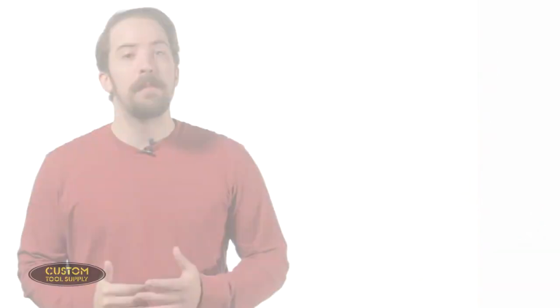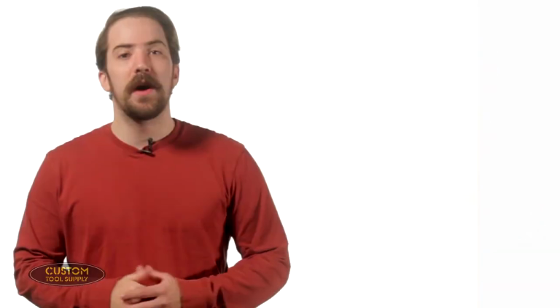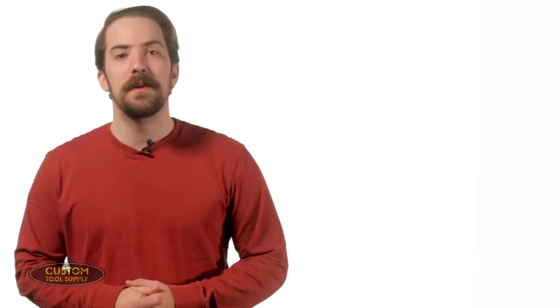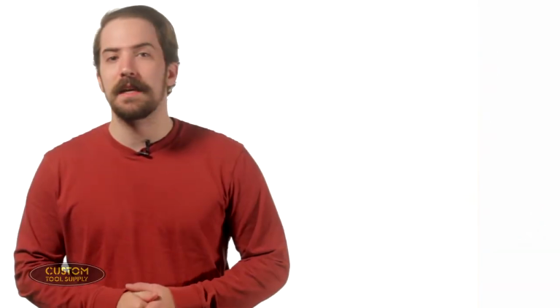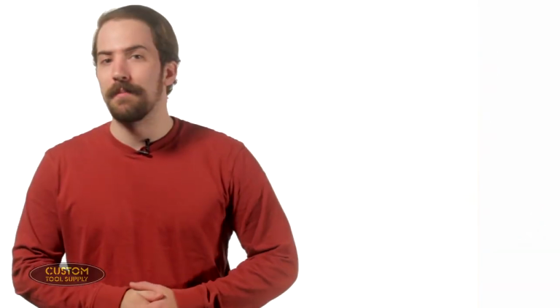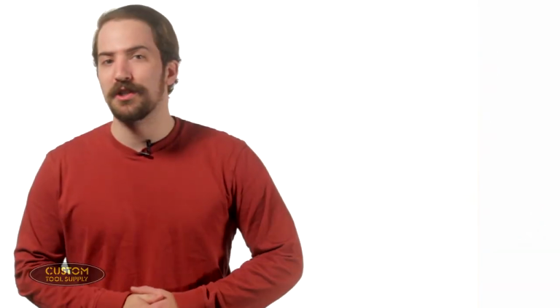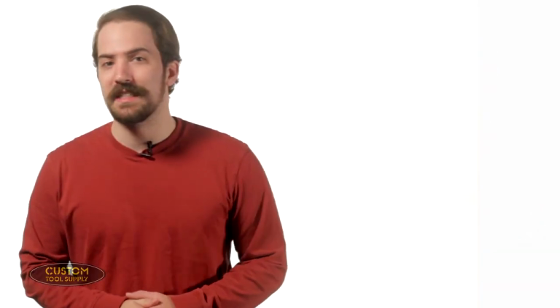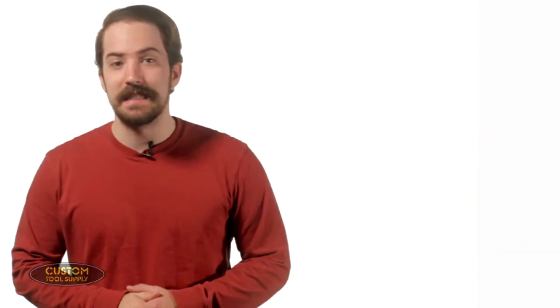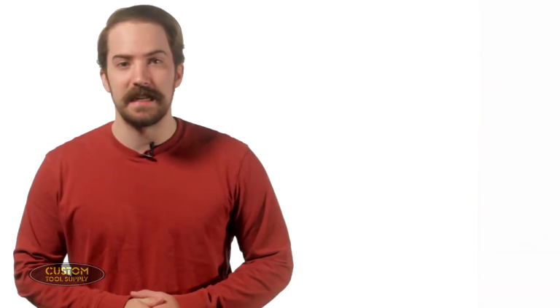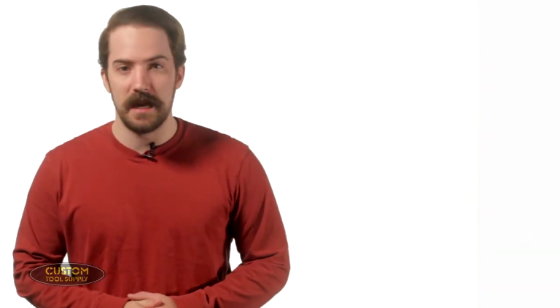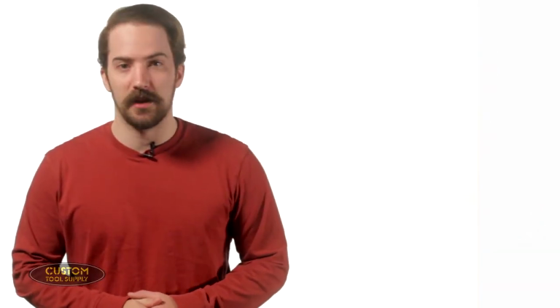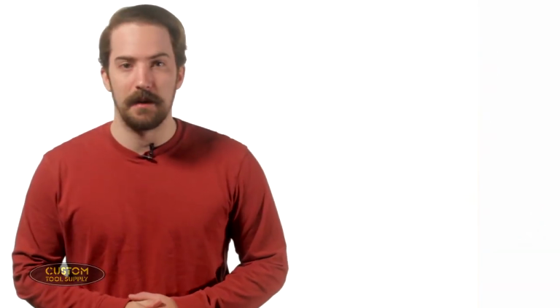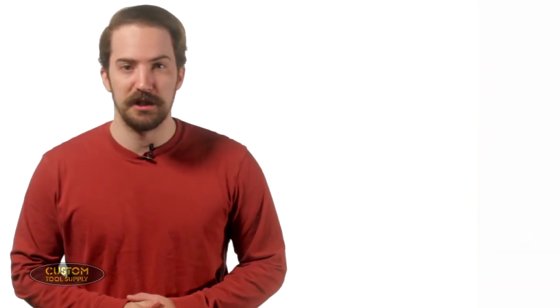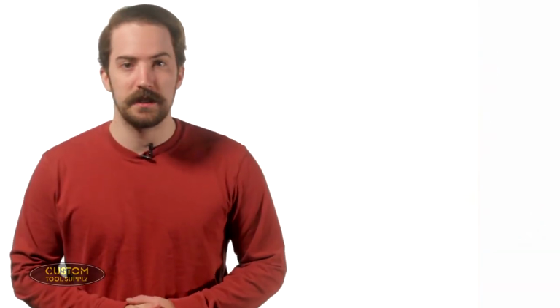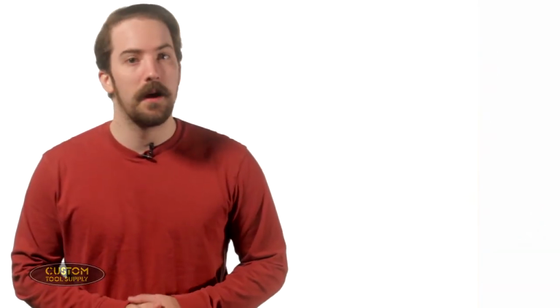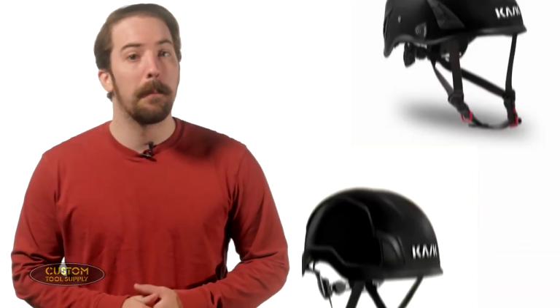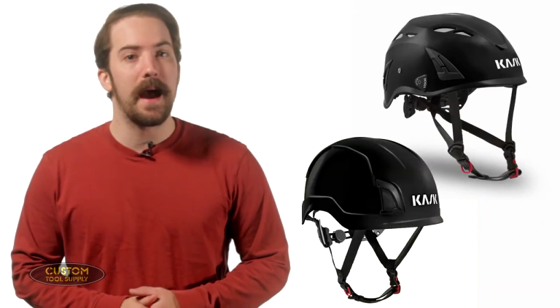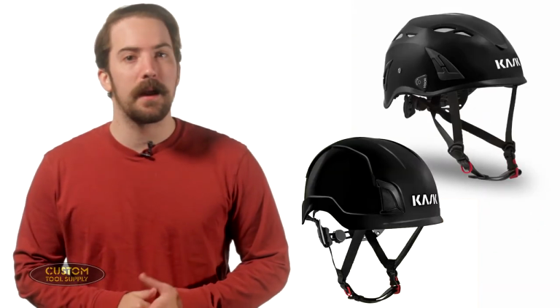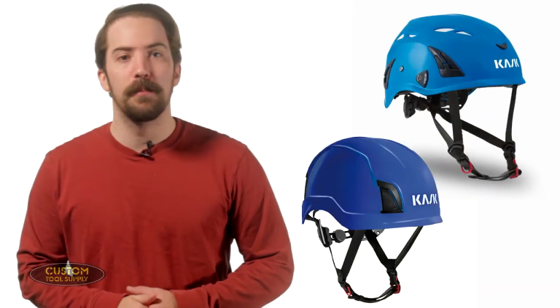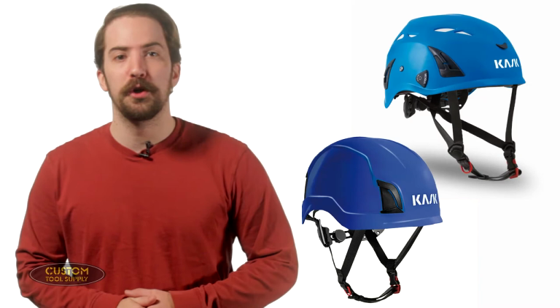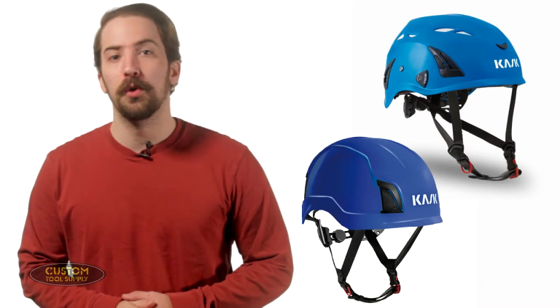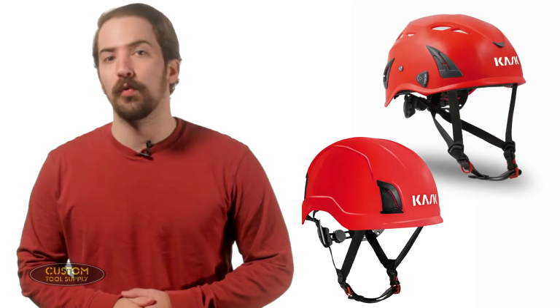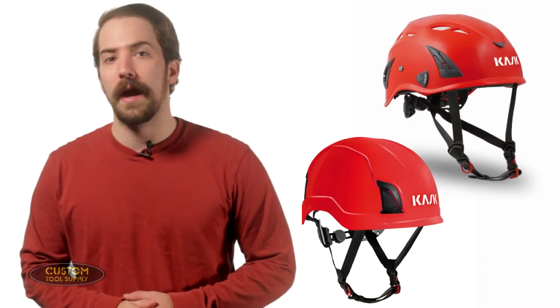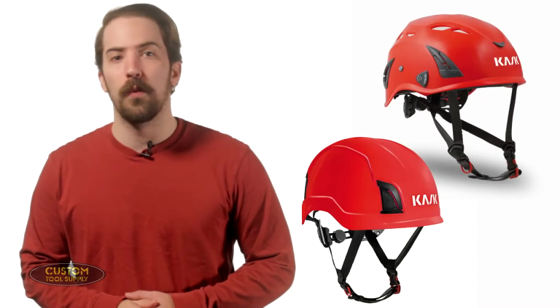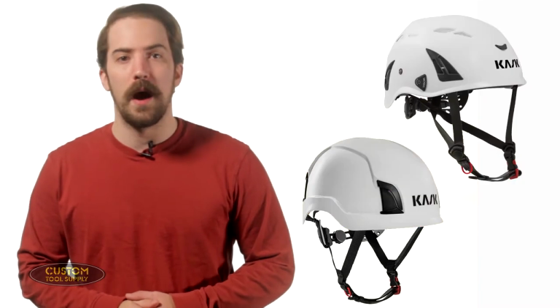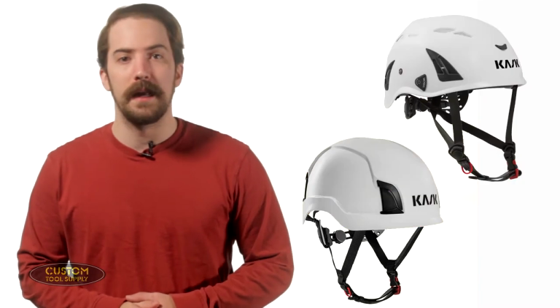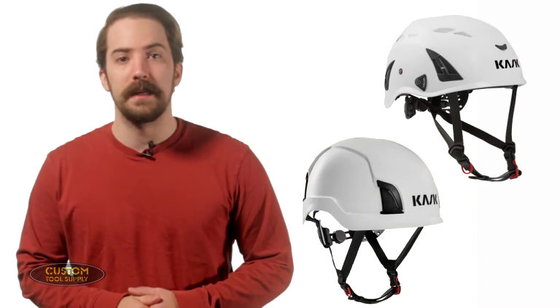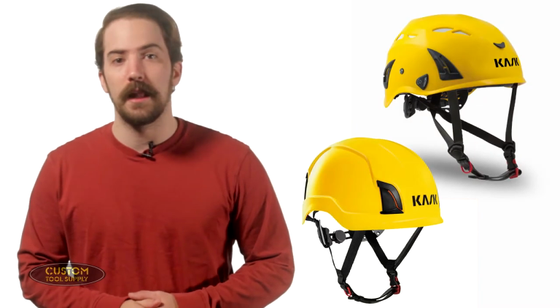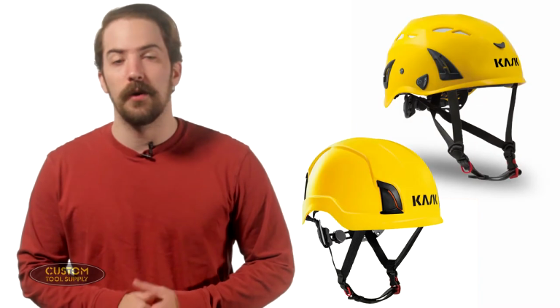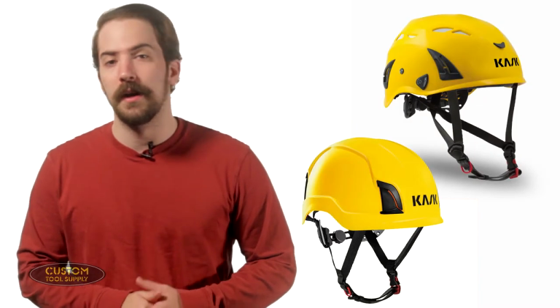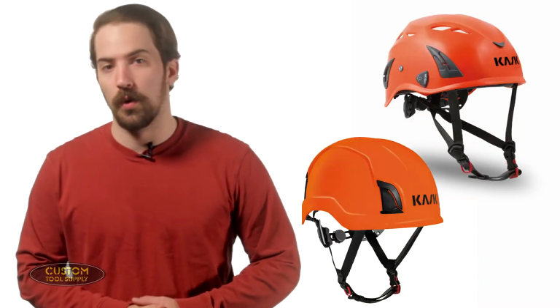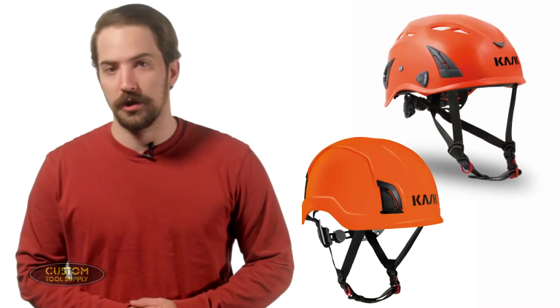Both helmets can be purchased in six color options: black, blue, red, white, yellow, and orange.